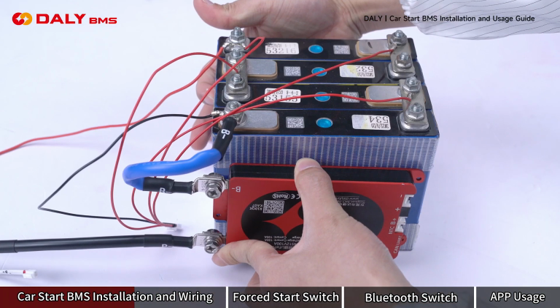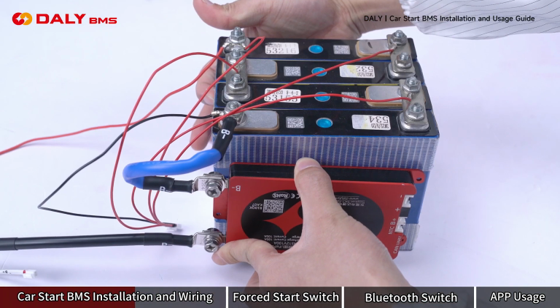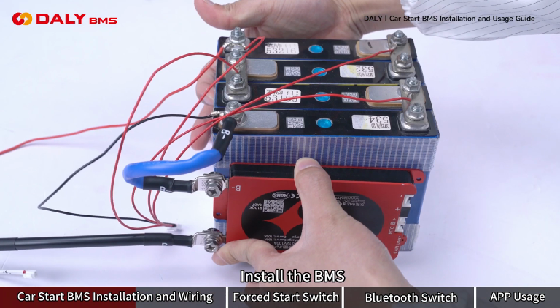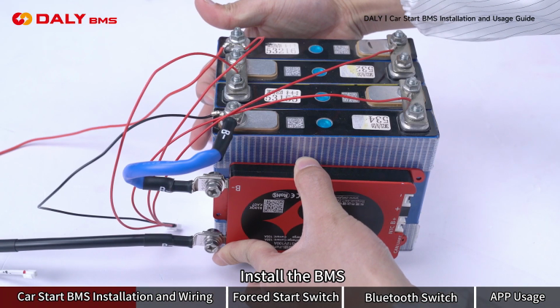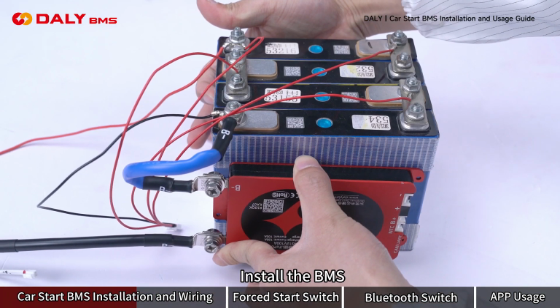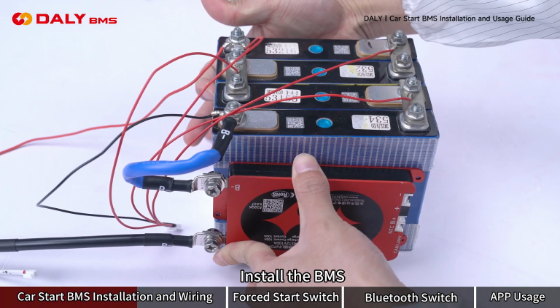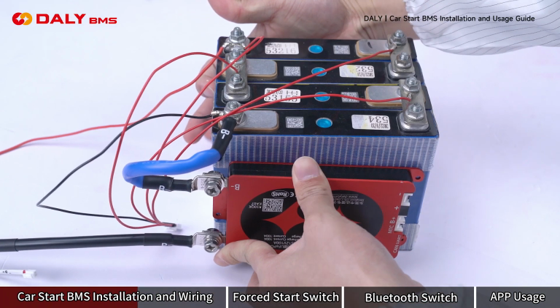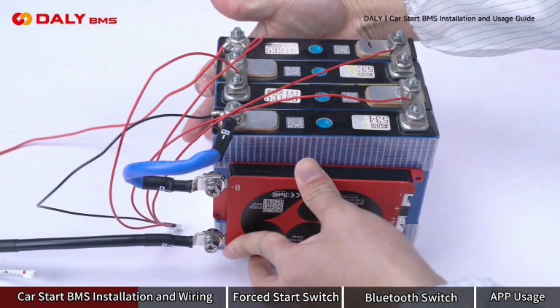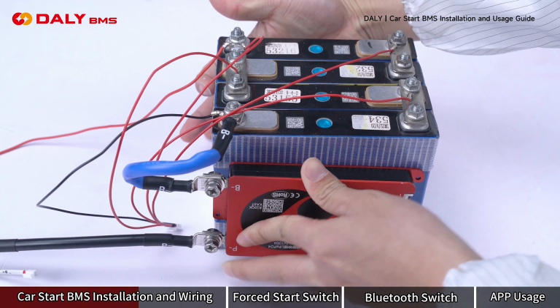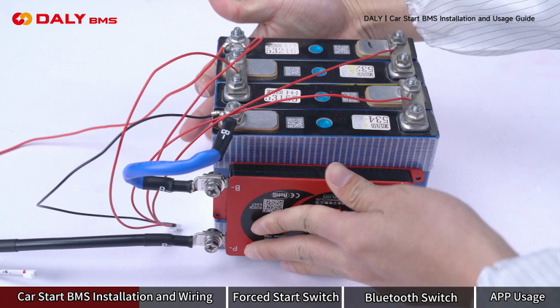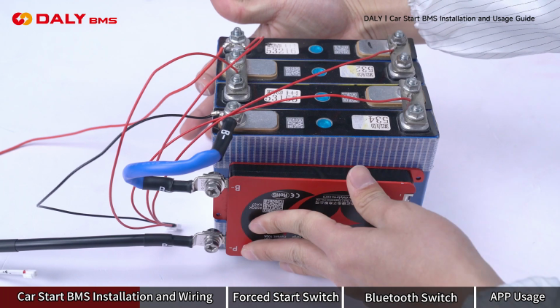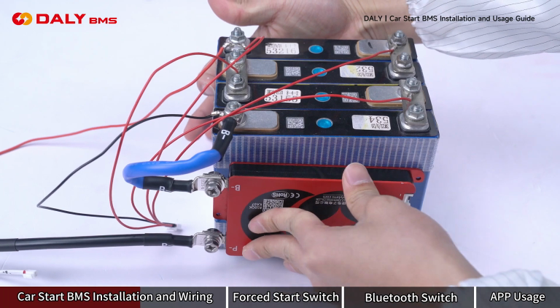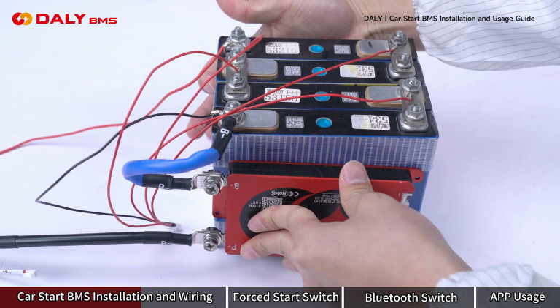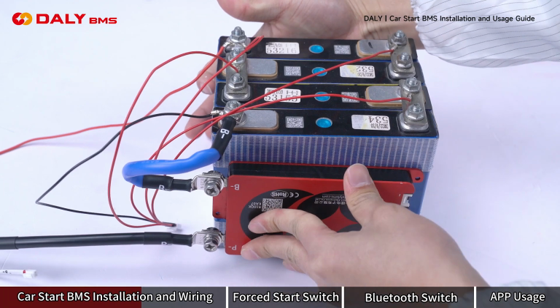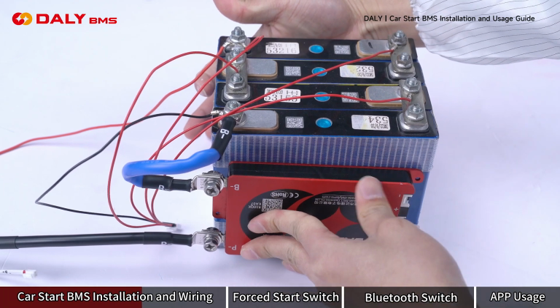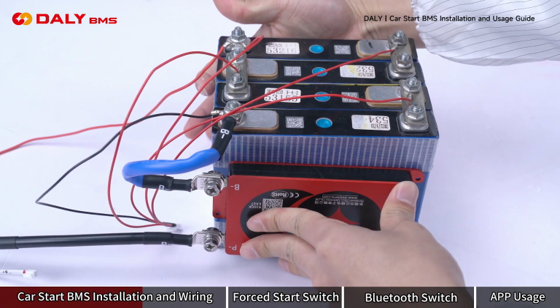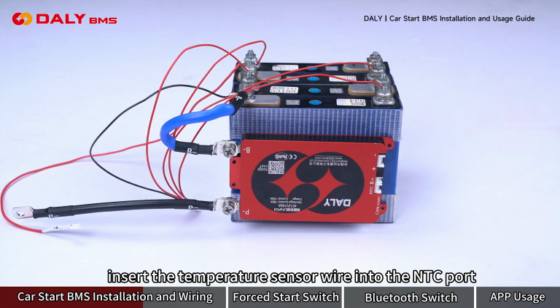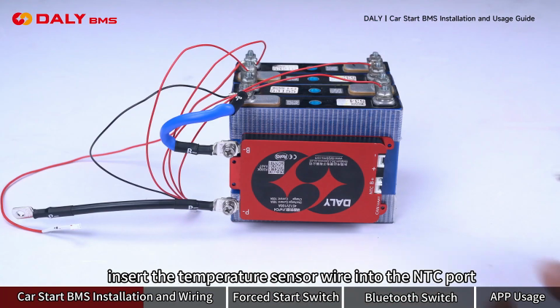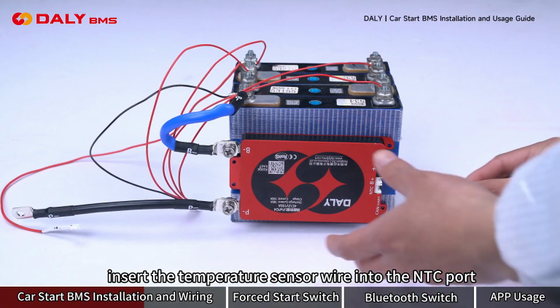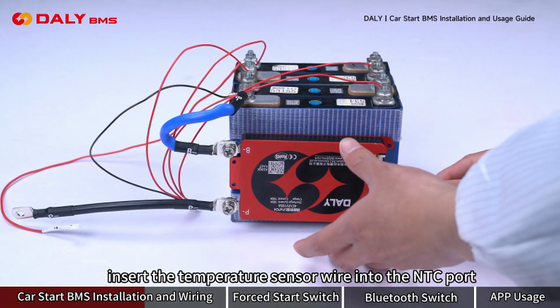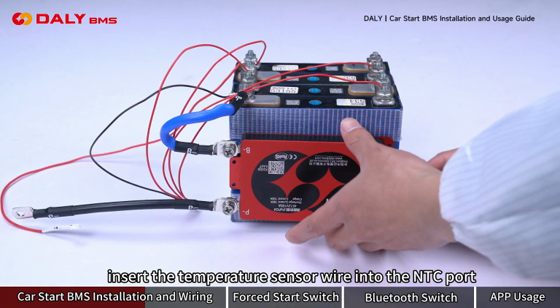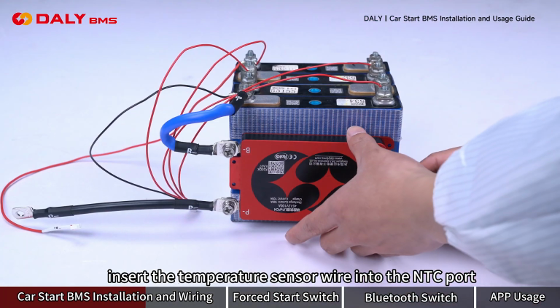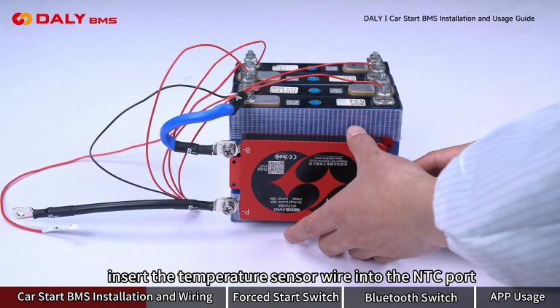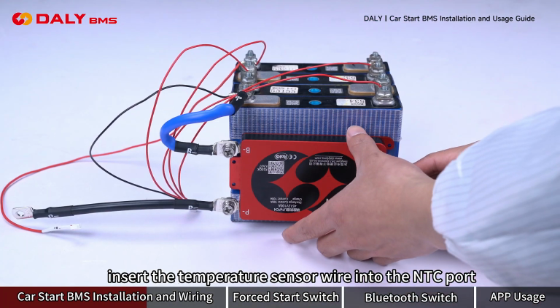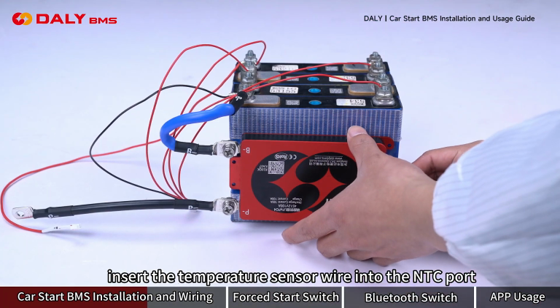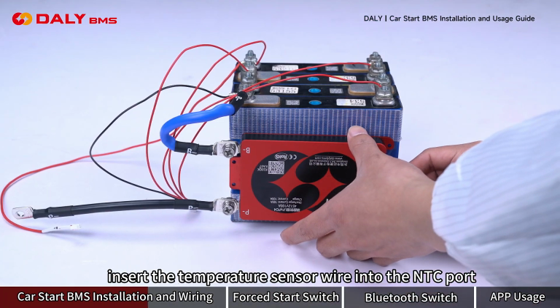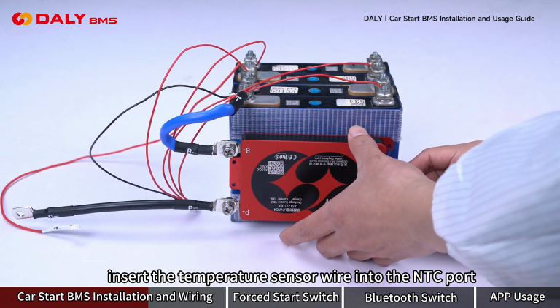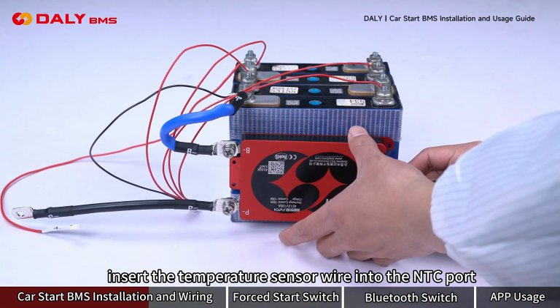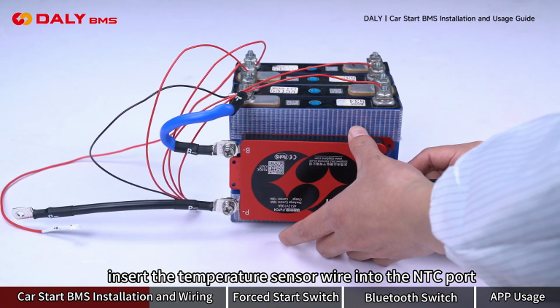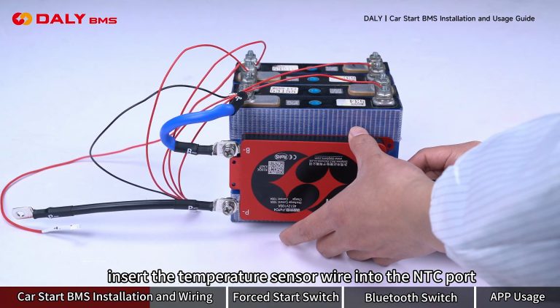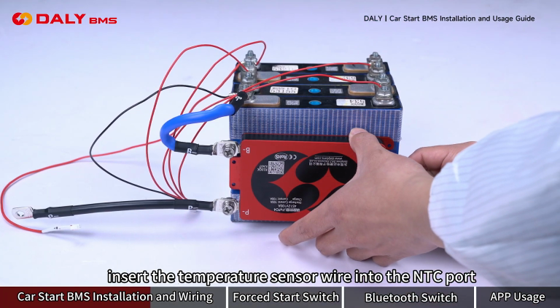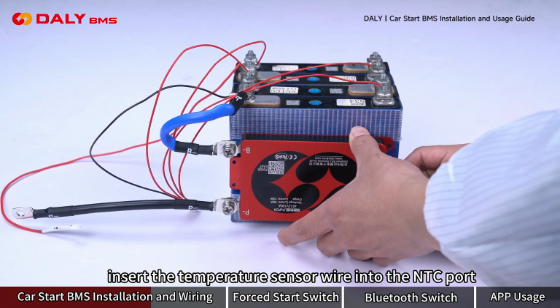Insert the B-MAS, then insert the temperature sensor wire into the NTC port.